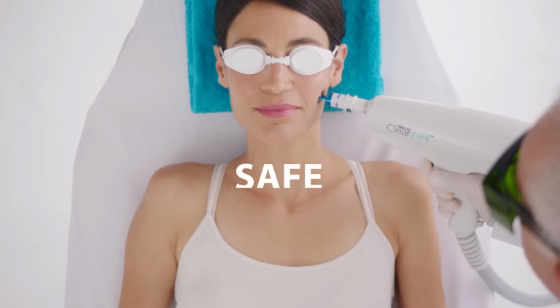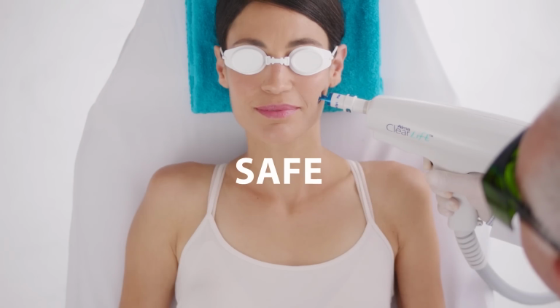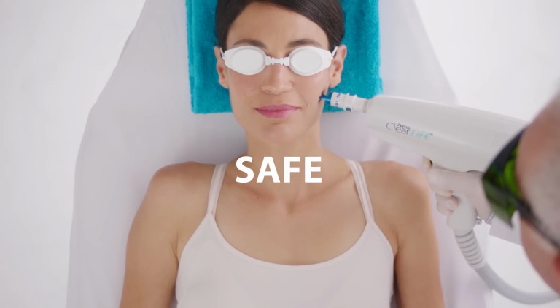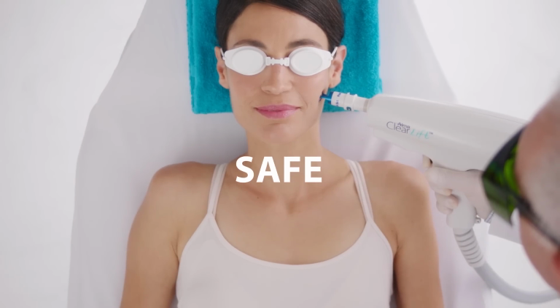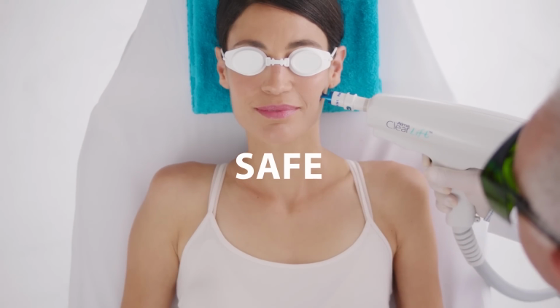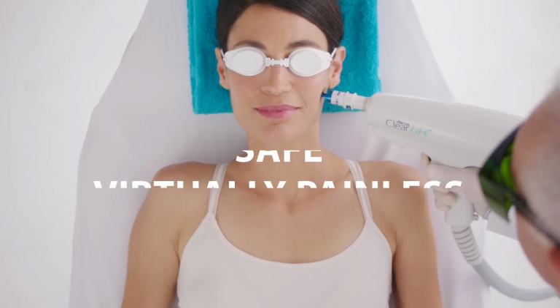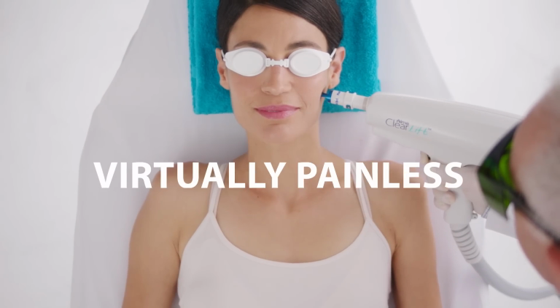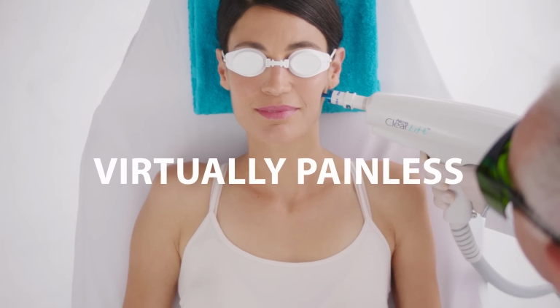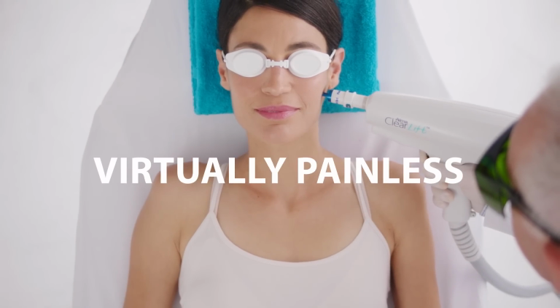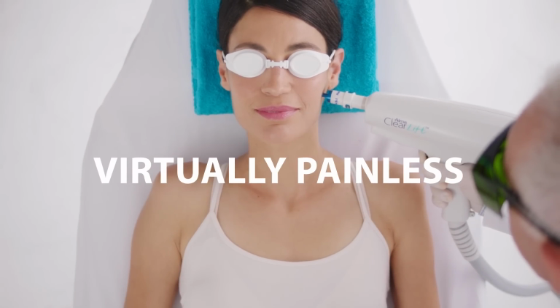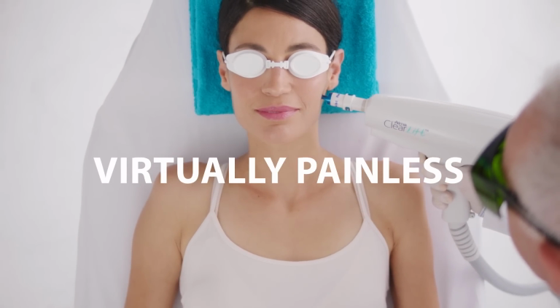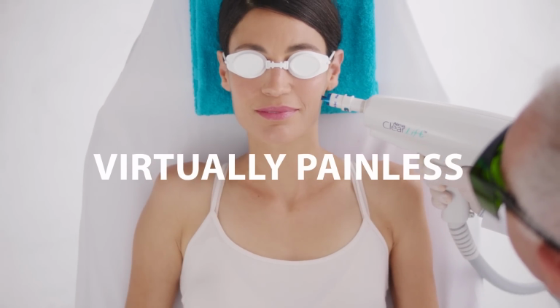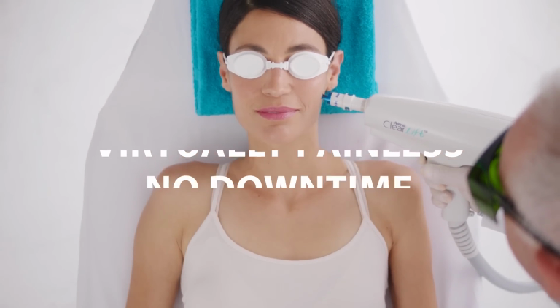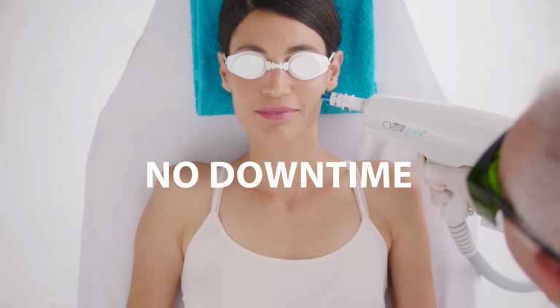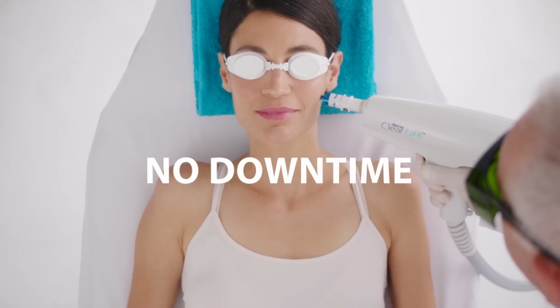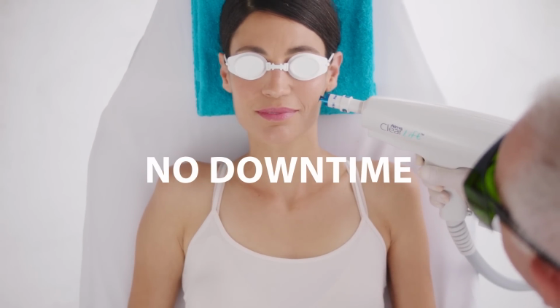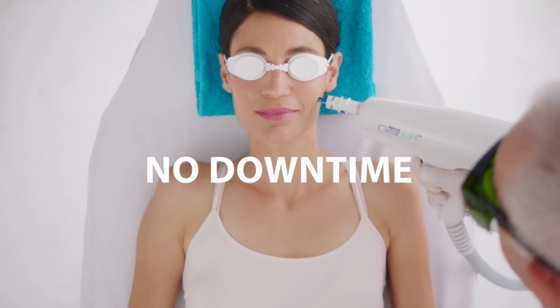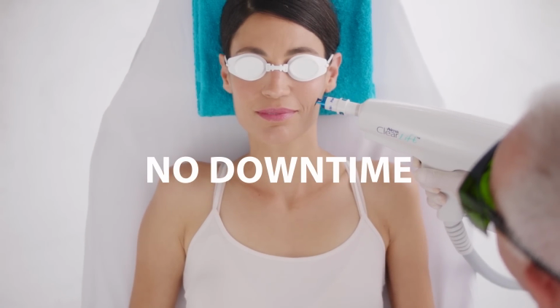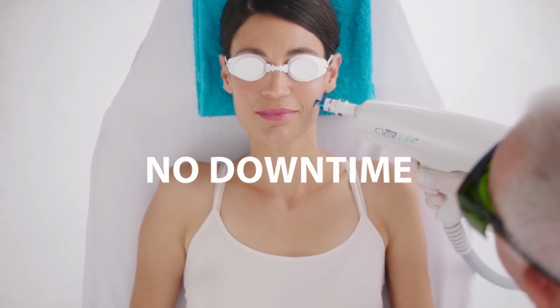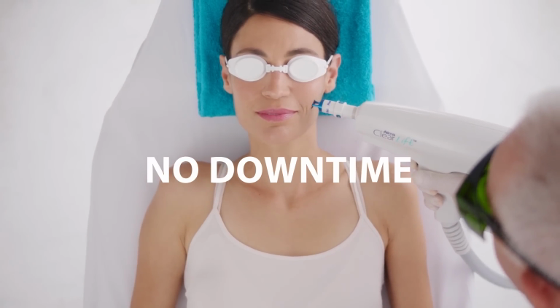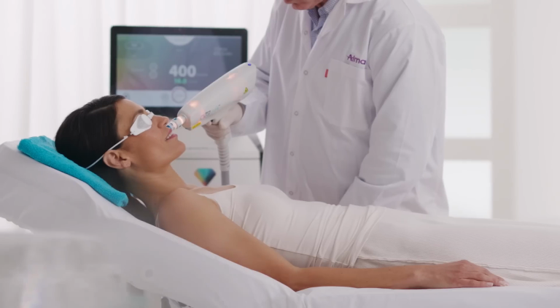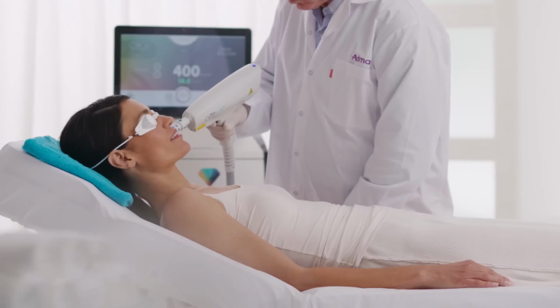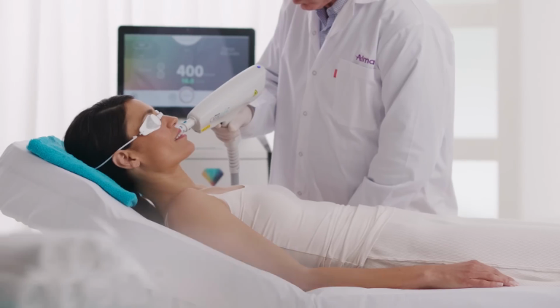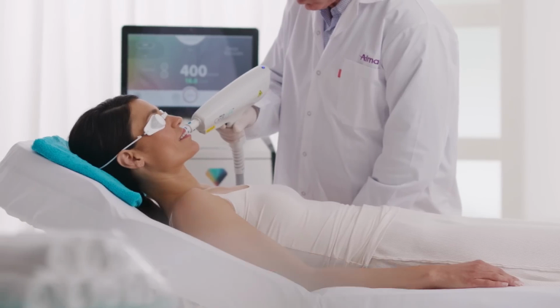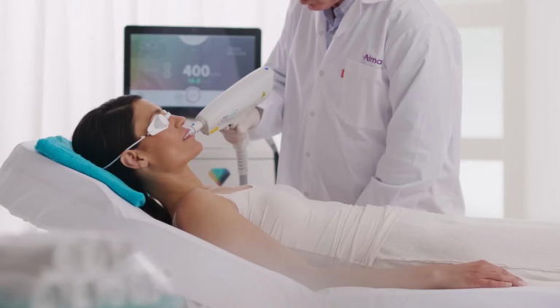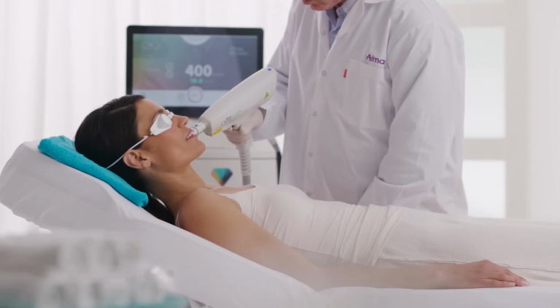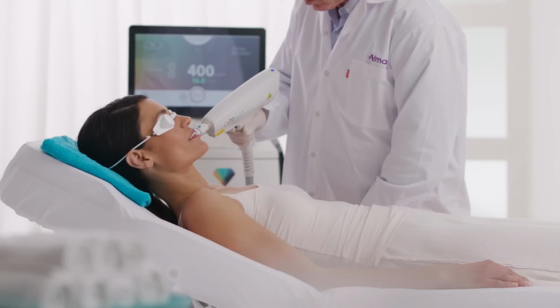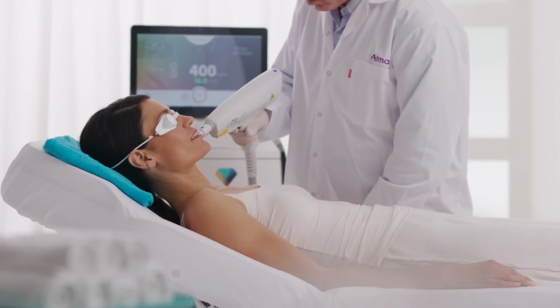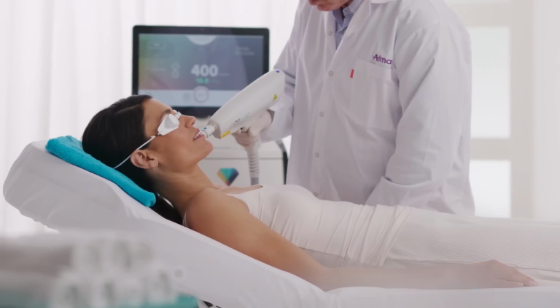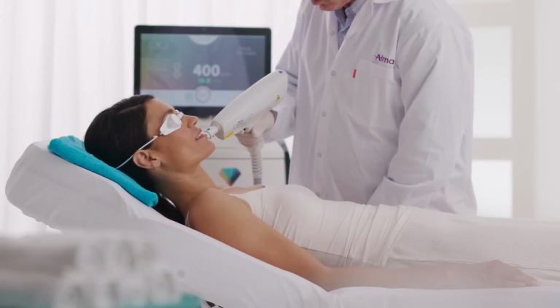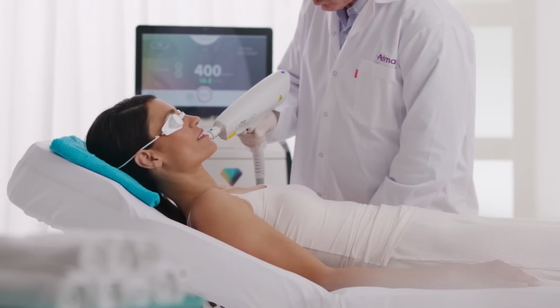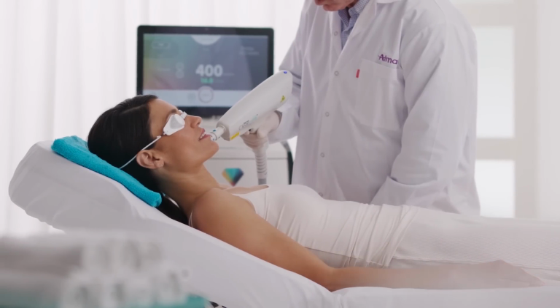It's safe, virtually painless and with no downtime, making it the perfect lunch break treatment.